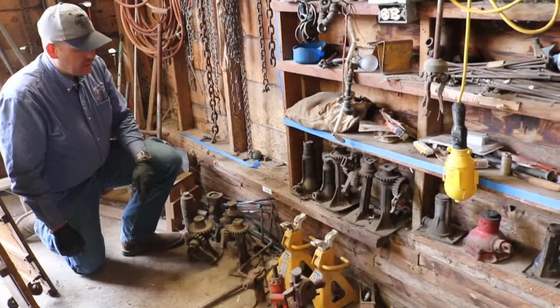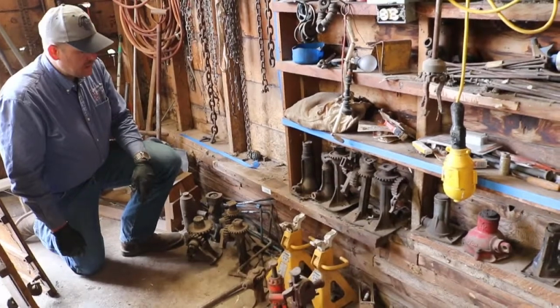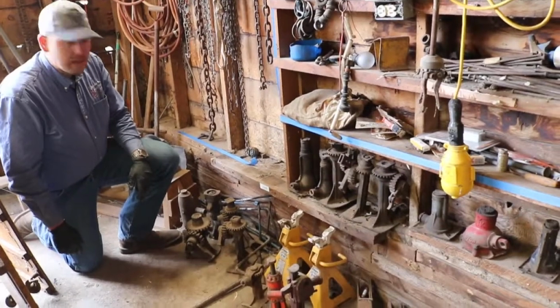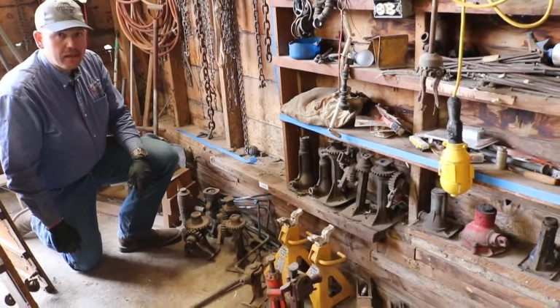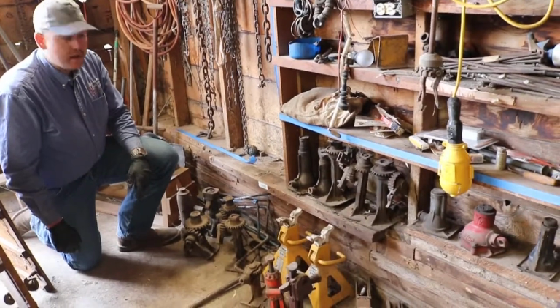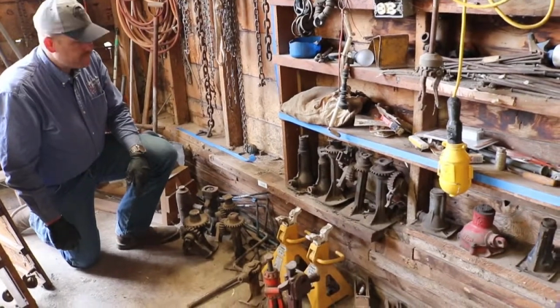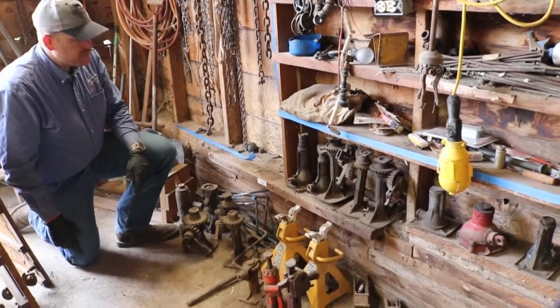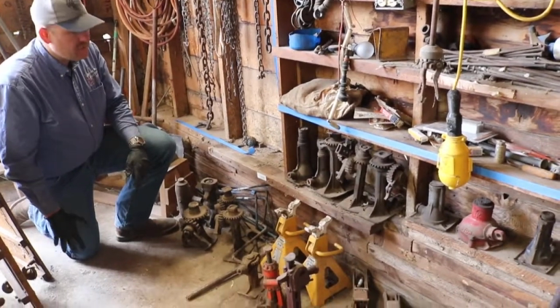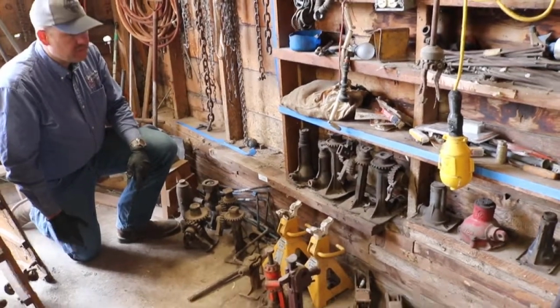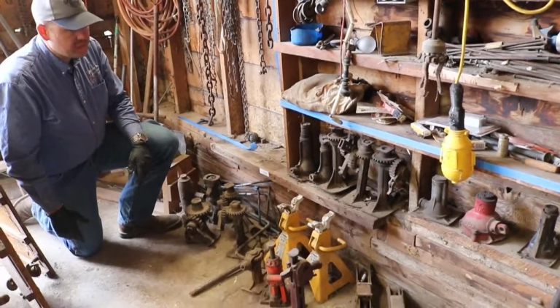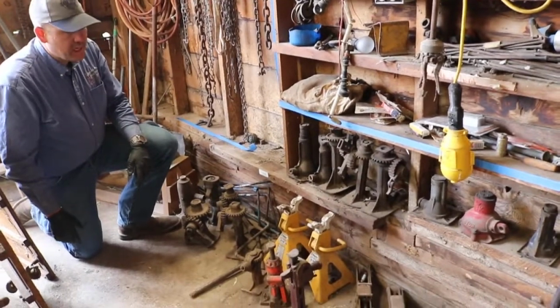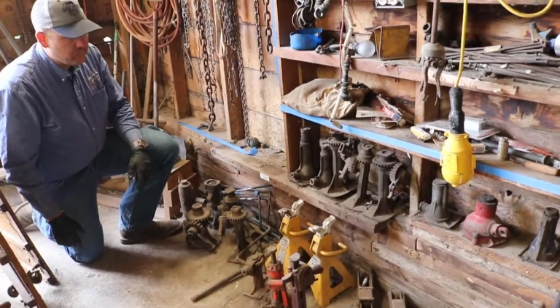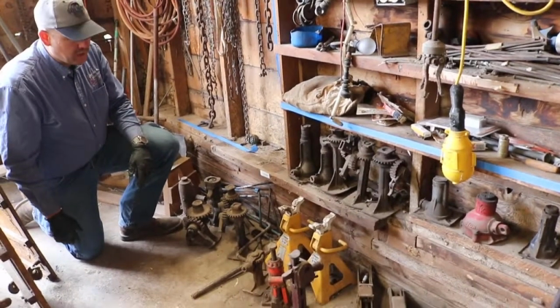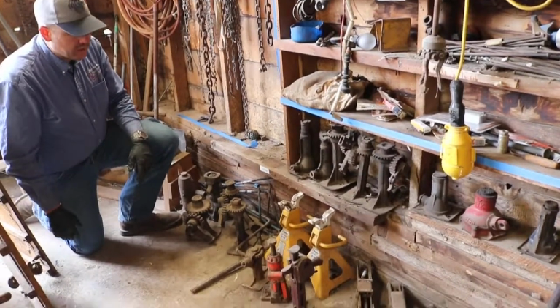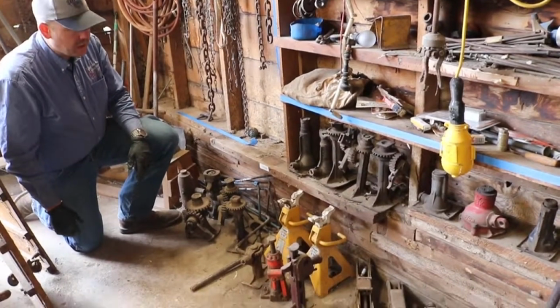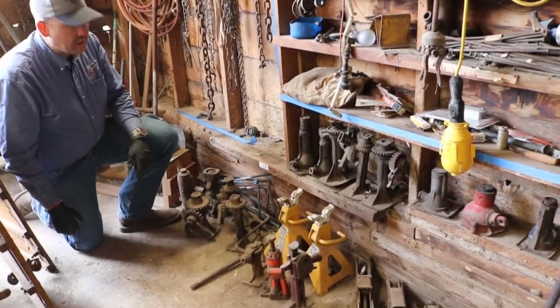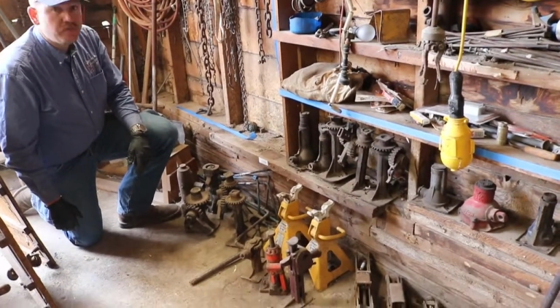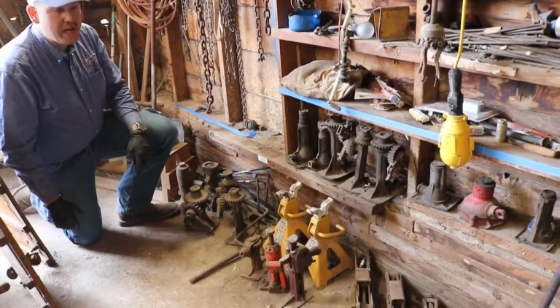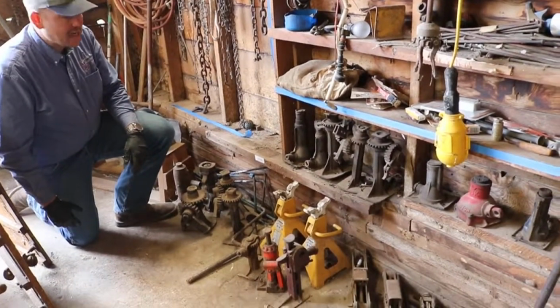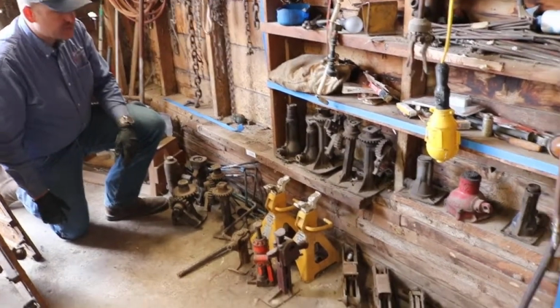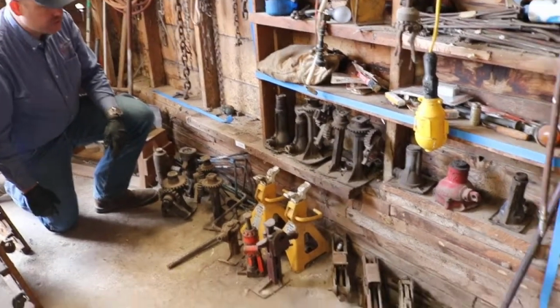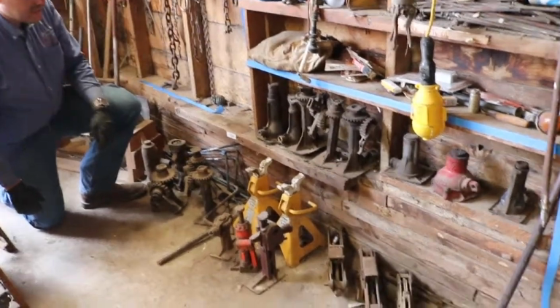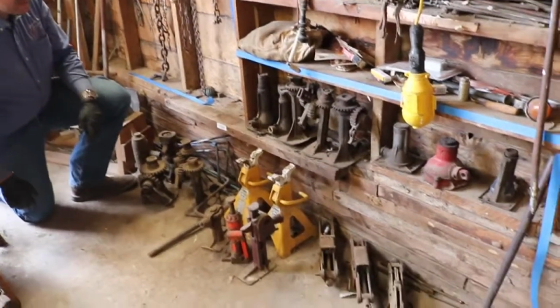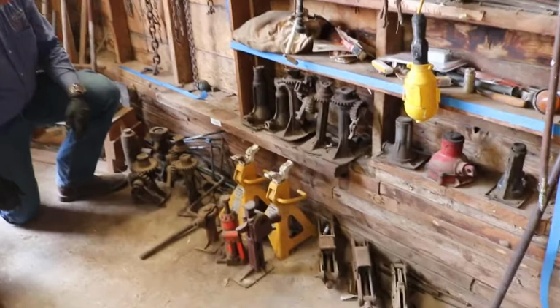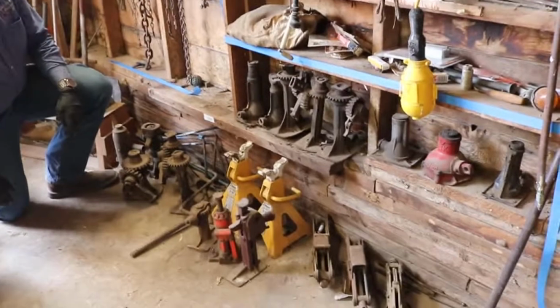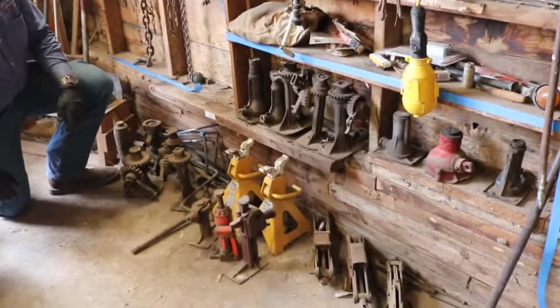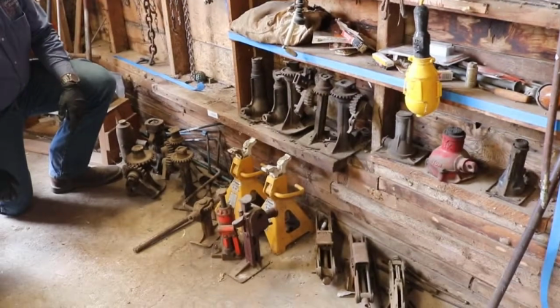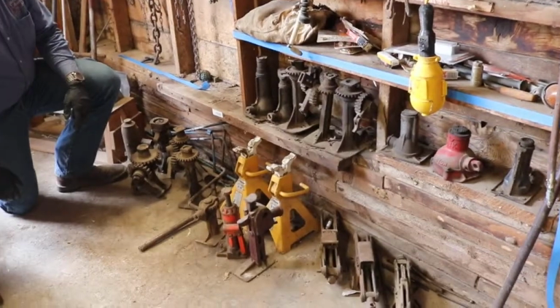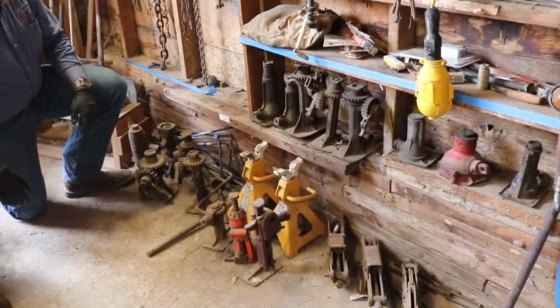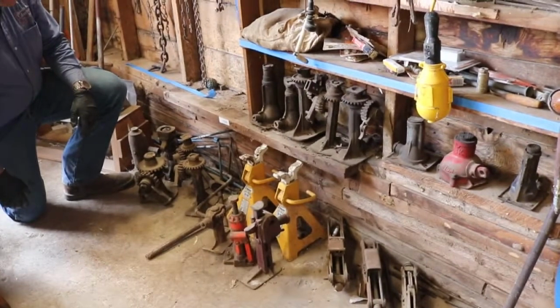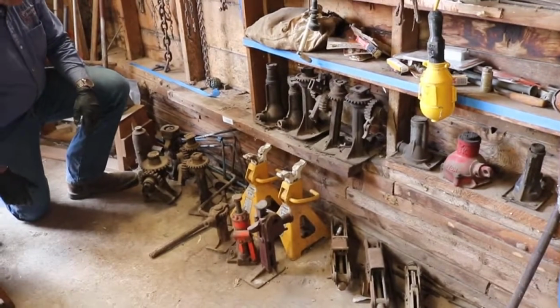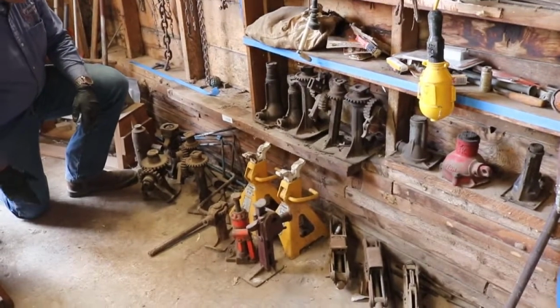Alright, lot 1559 — a bargain lot of jacks and jack stands, and a lot of these have got some age to them.